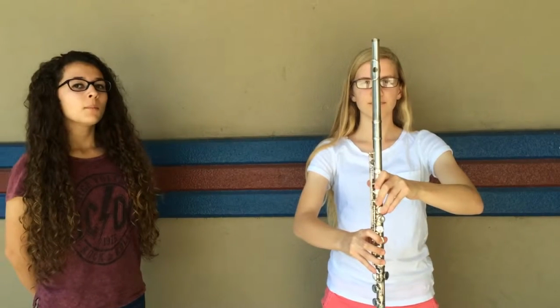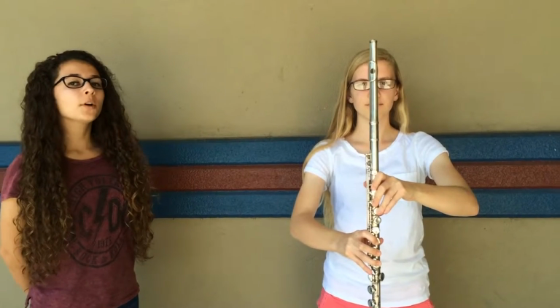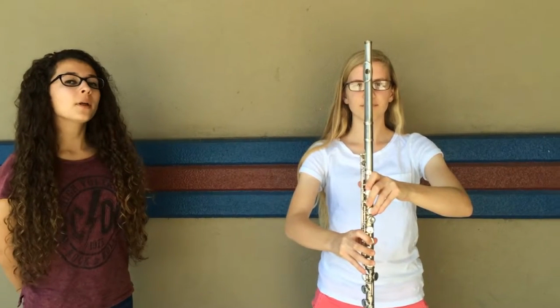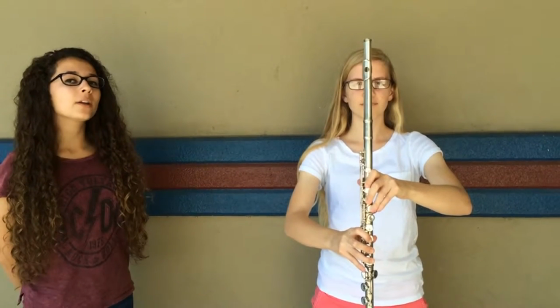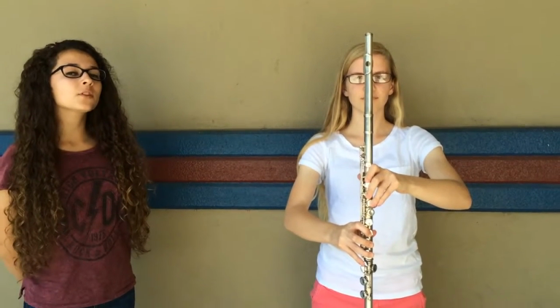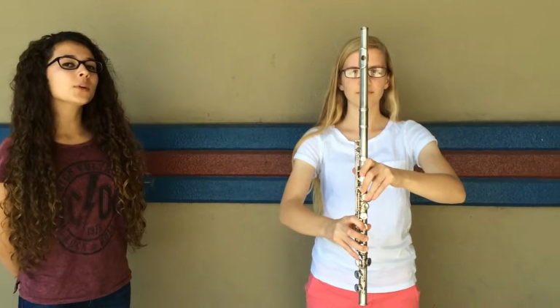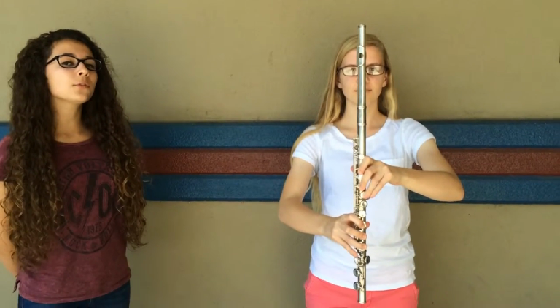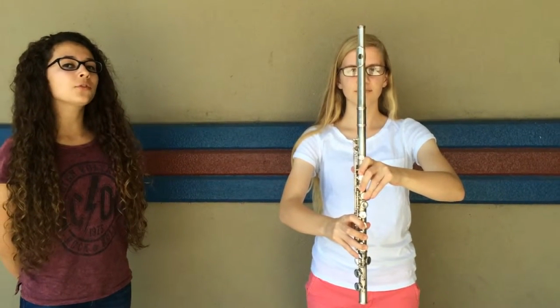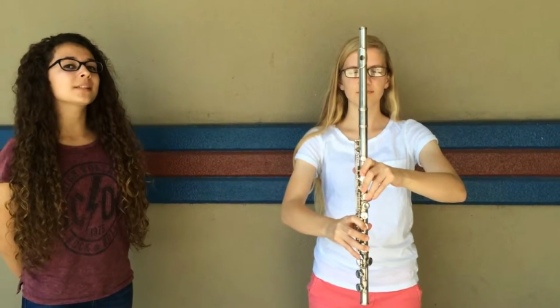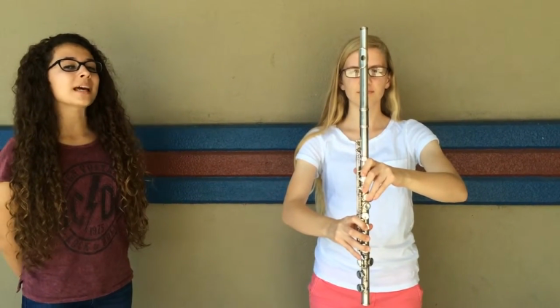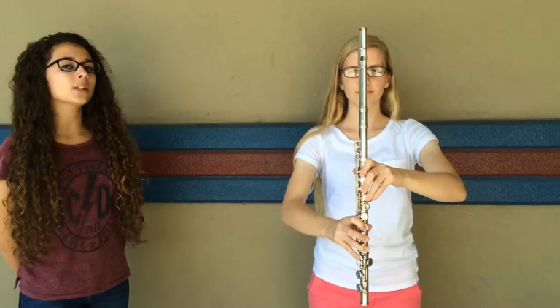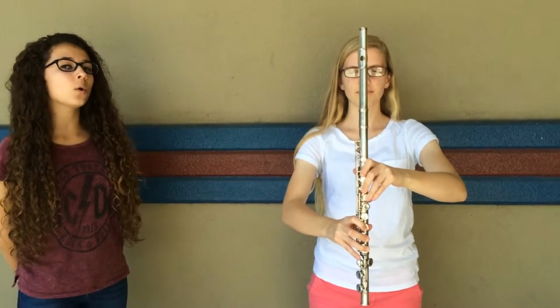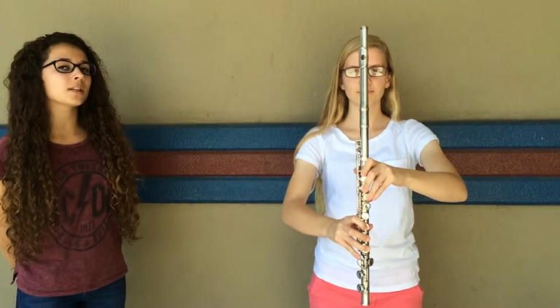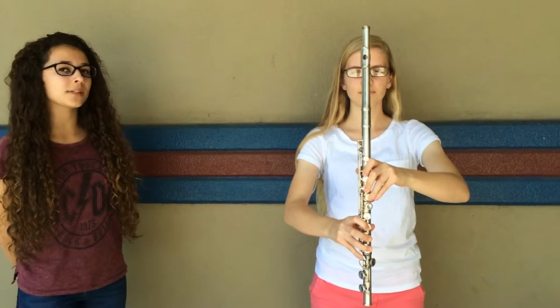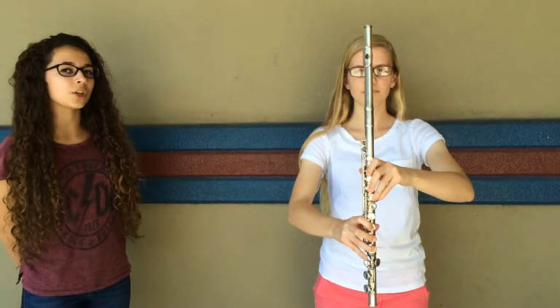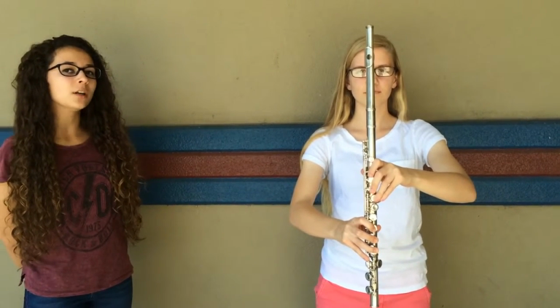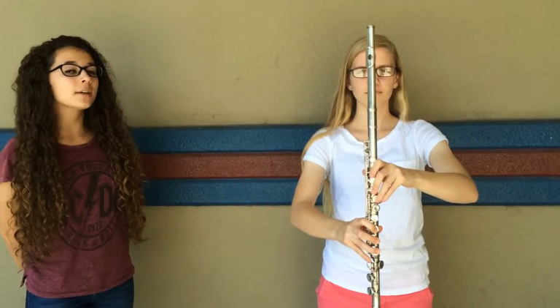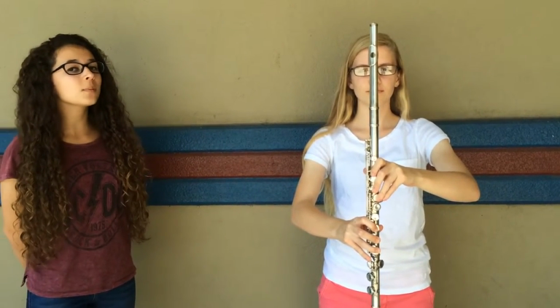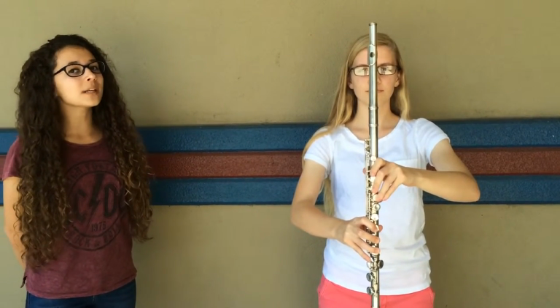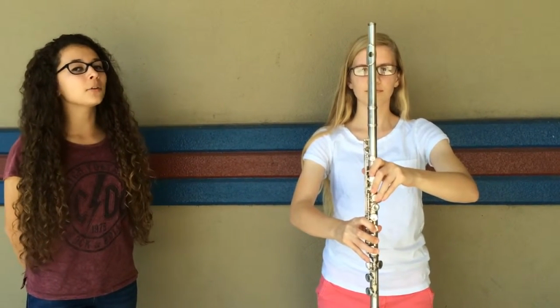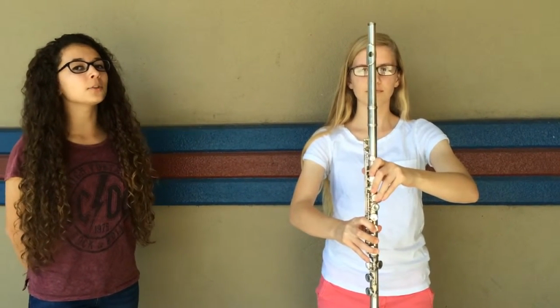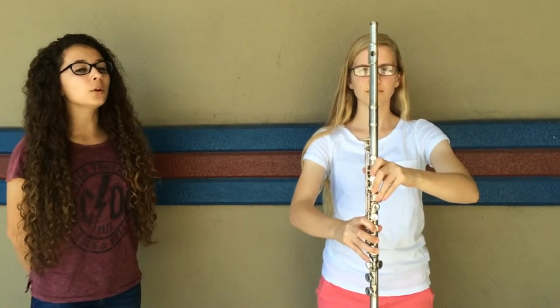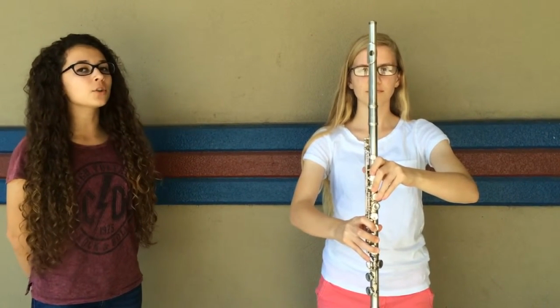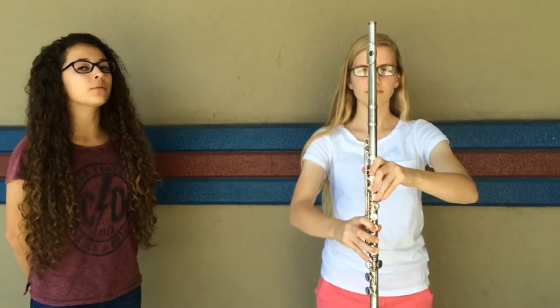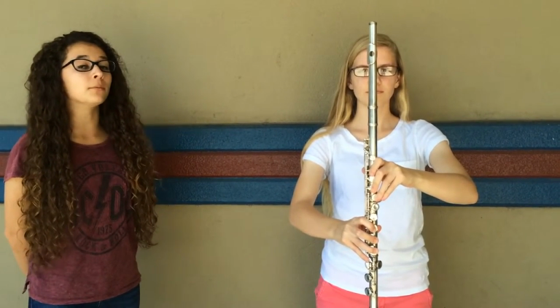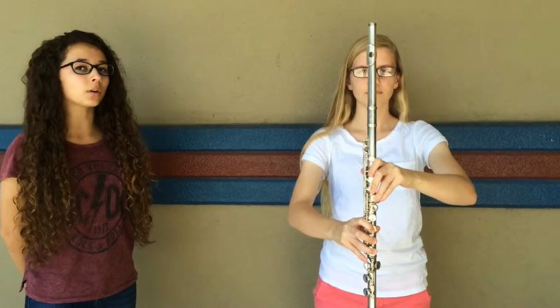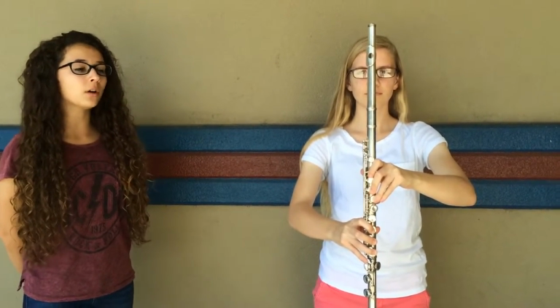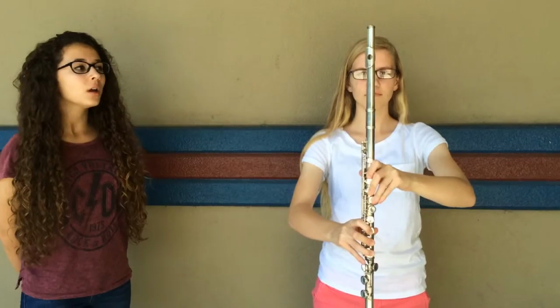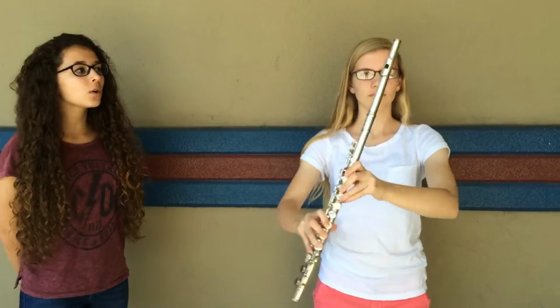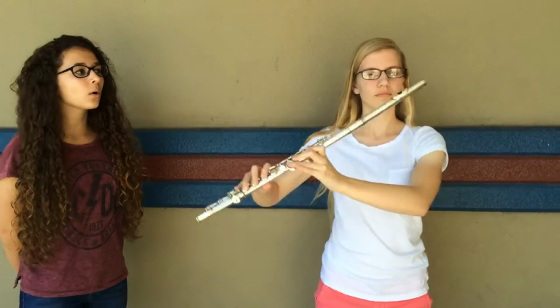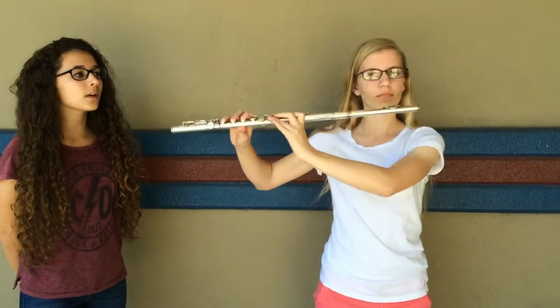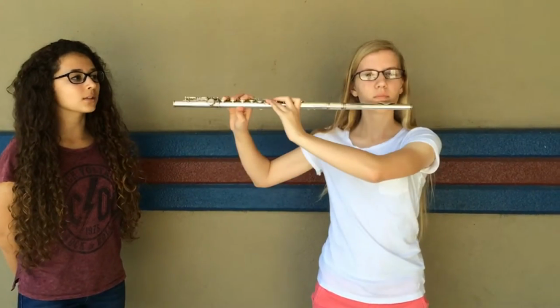Before you play, you have to bring your flute from the set to the horns up position. This will be done in a fluid motion from vertical to horizontal.